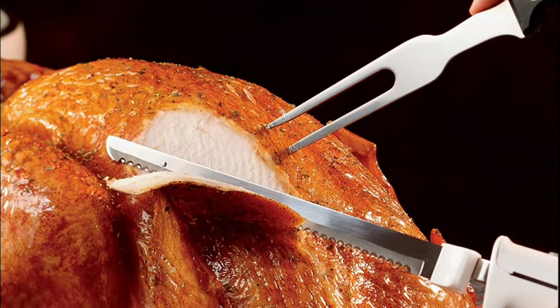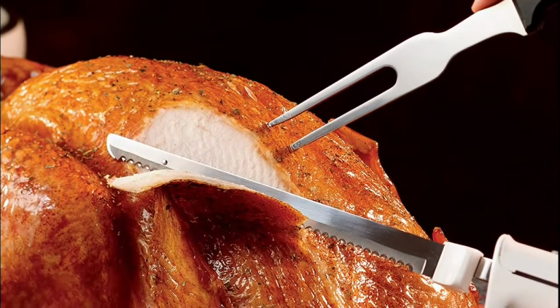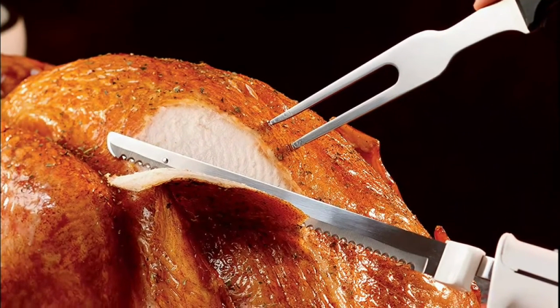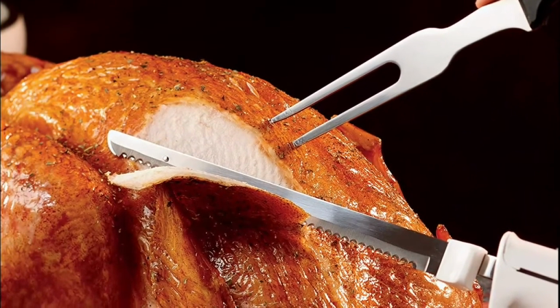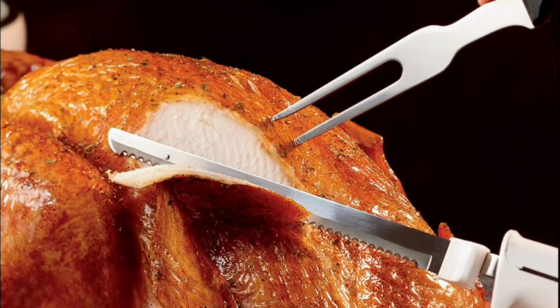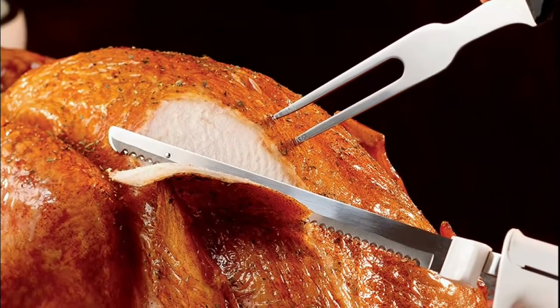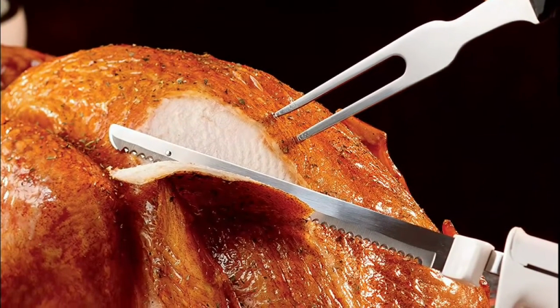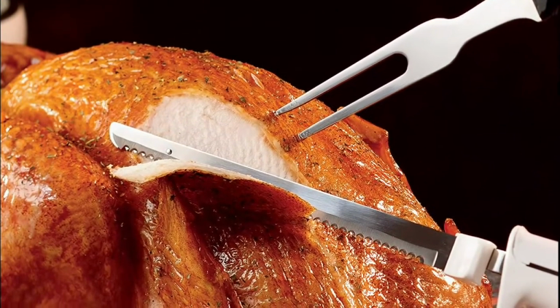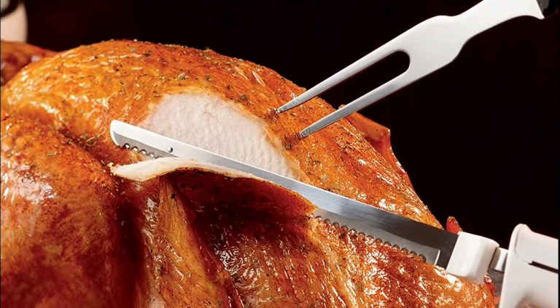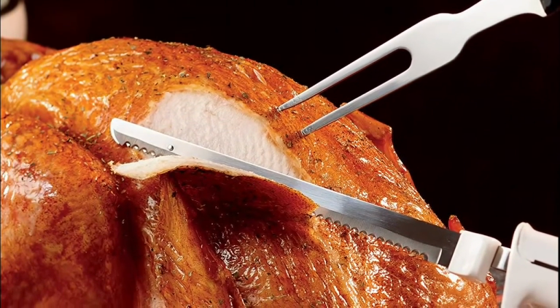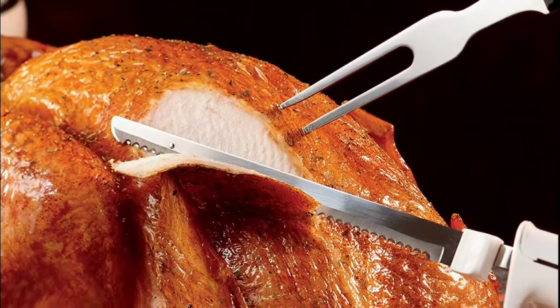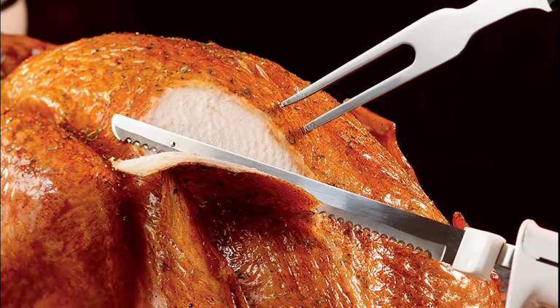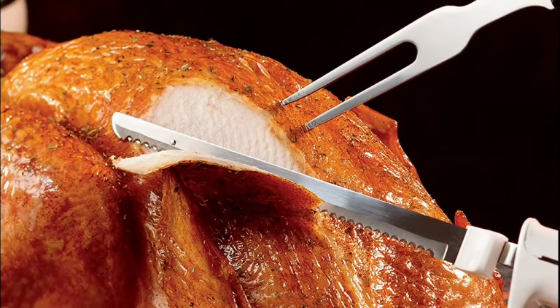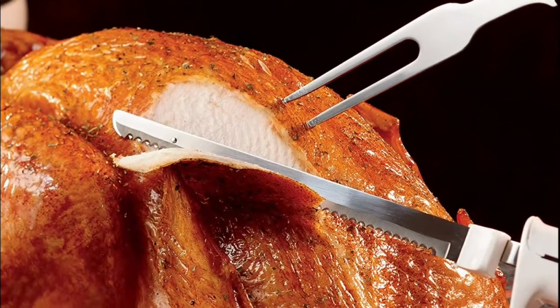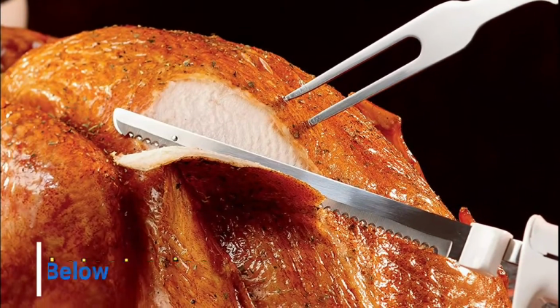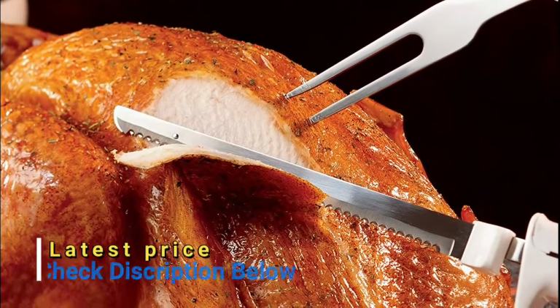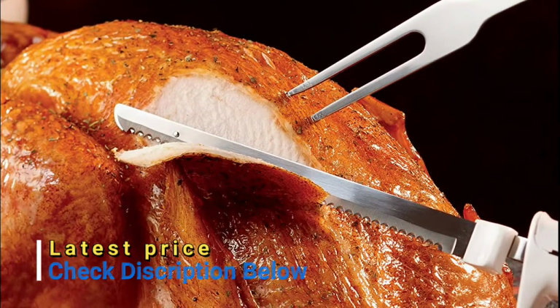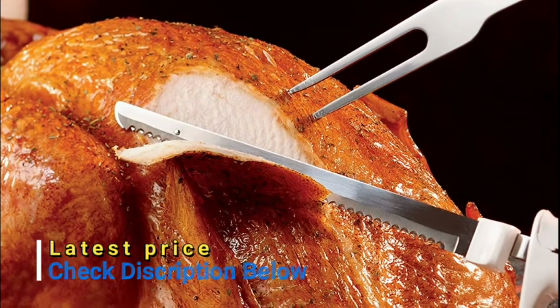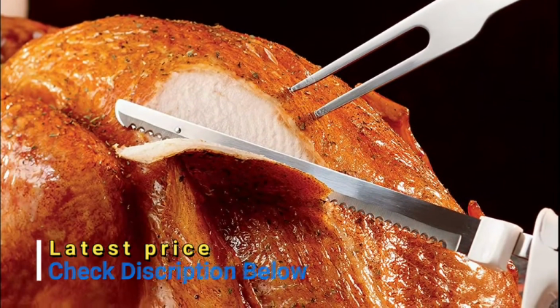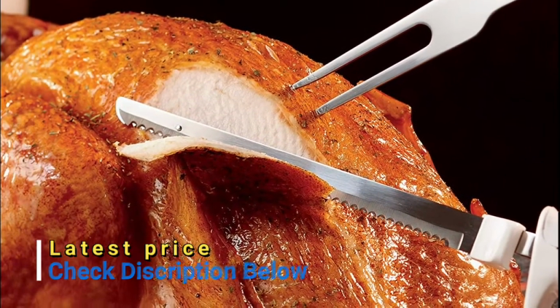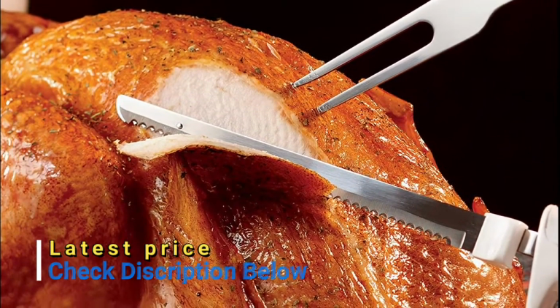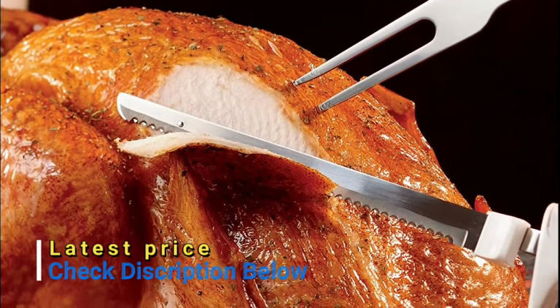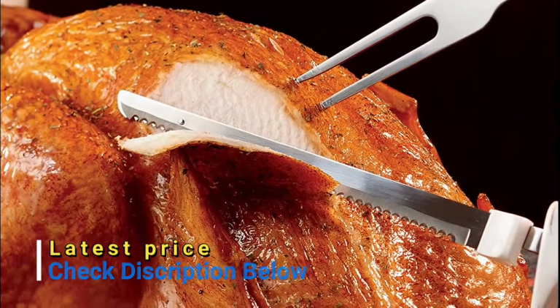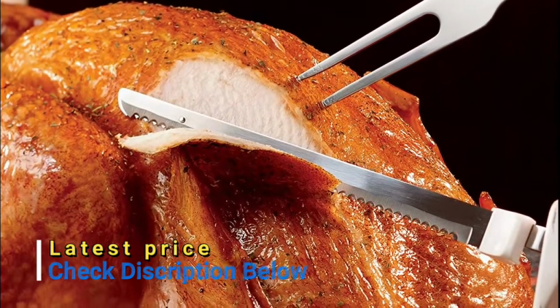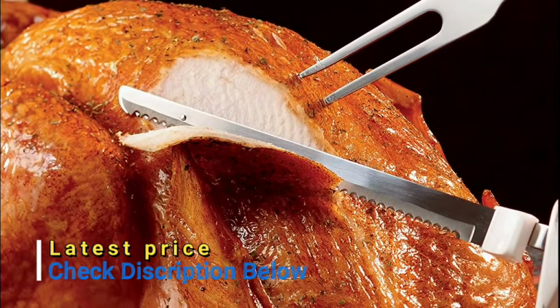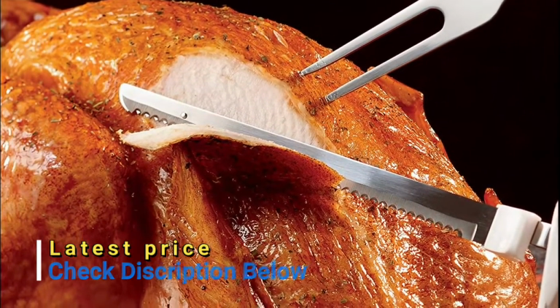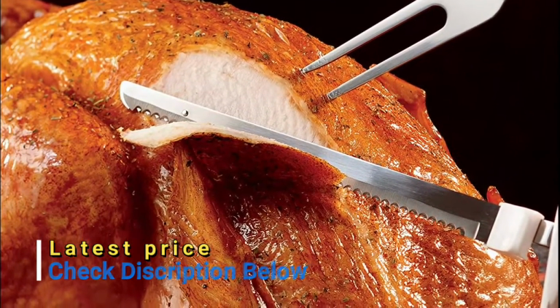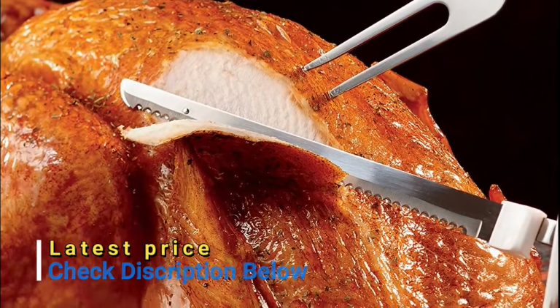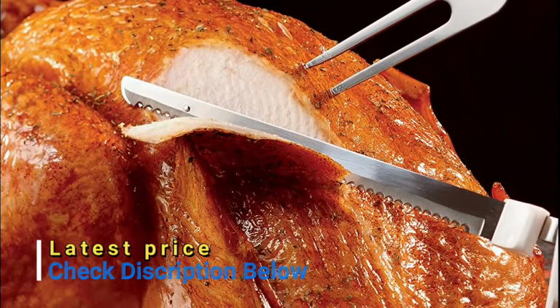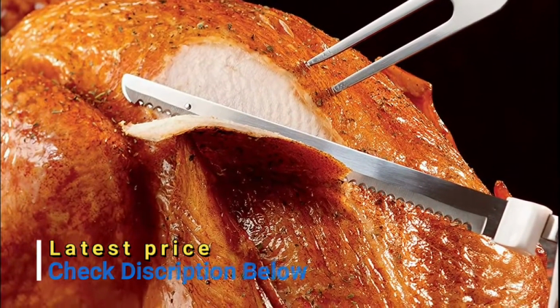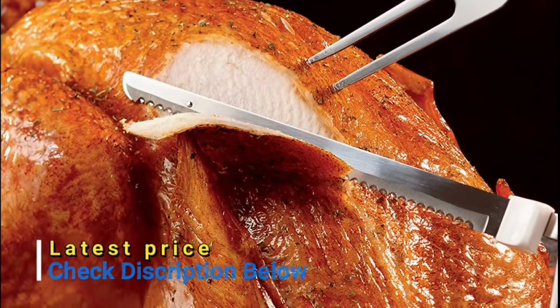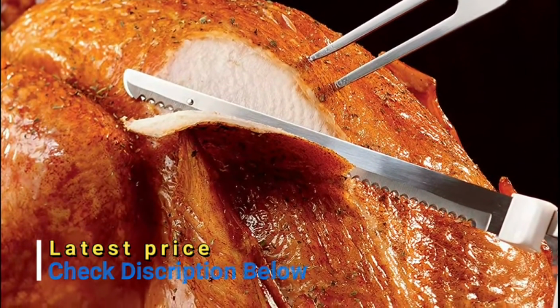Designed to fit comfortably in either hand, the electric carving knife handle is designed for comfort and gives you better control, no matter what you're cutting.